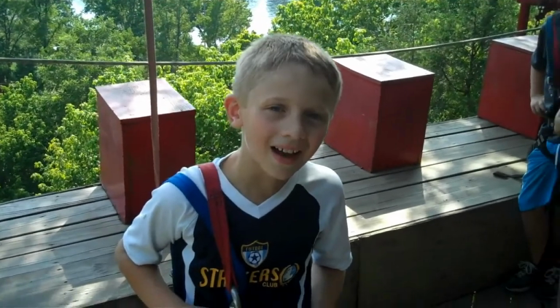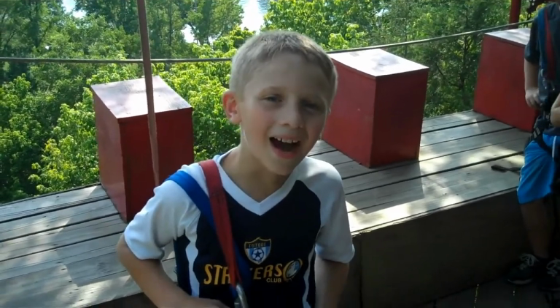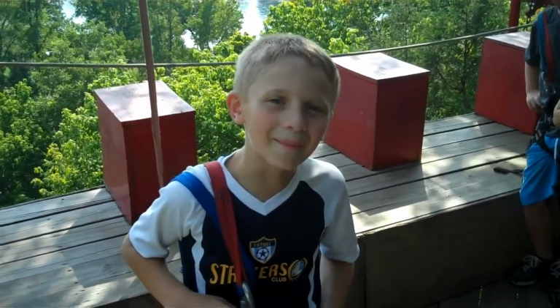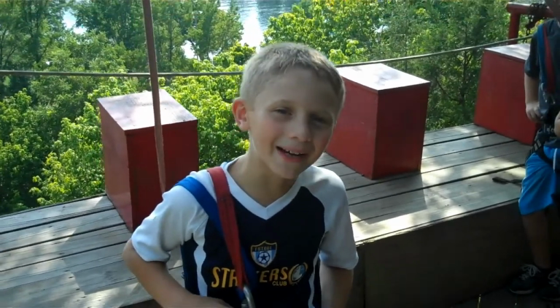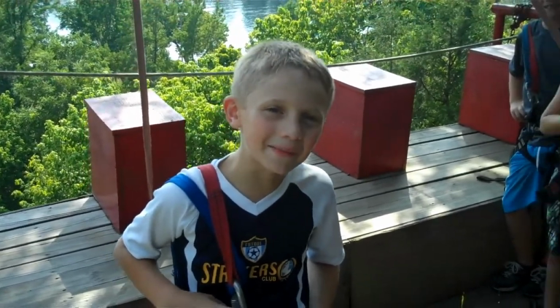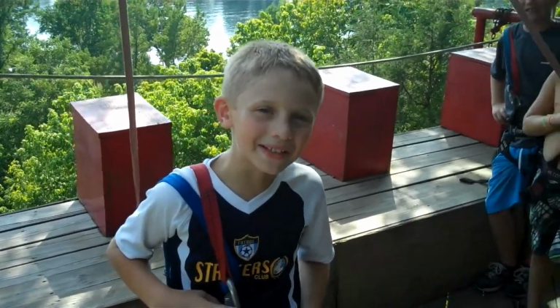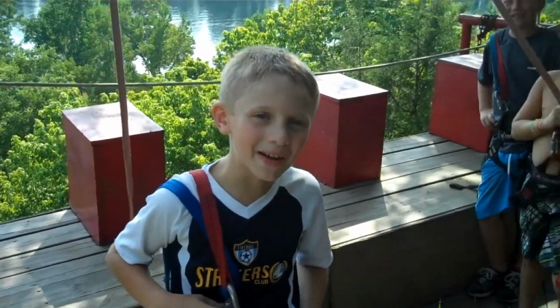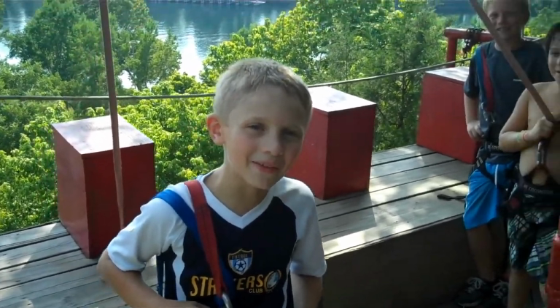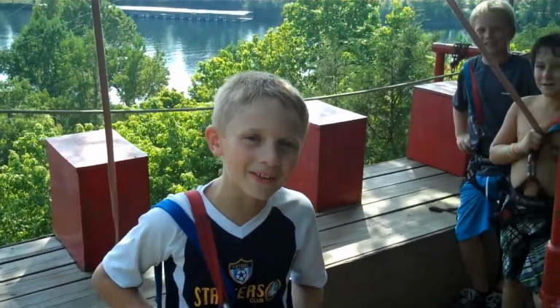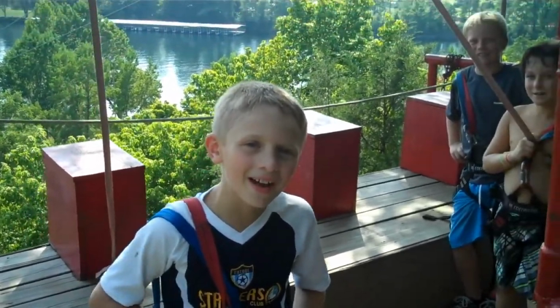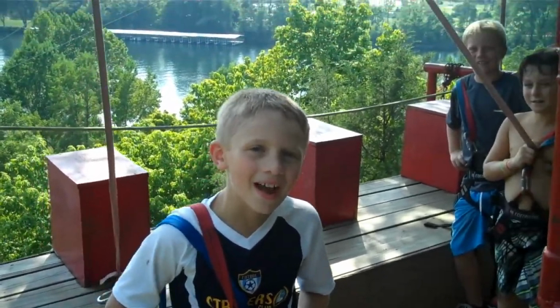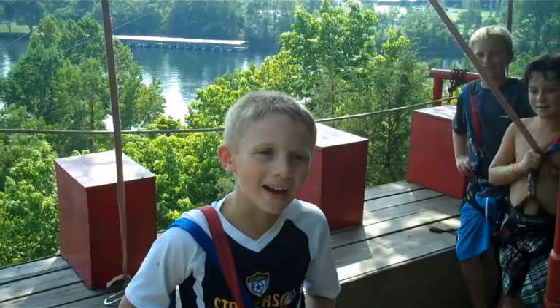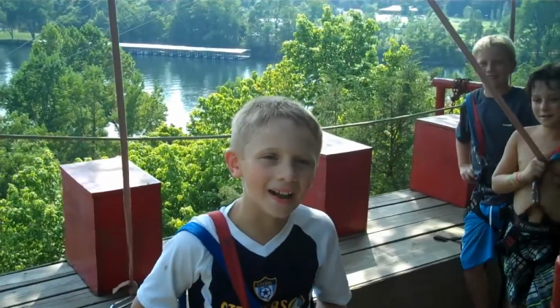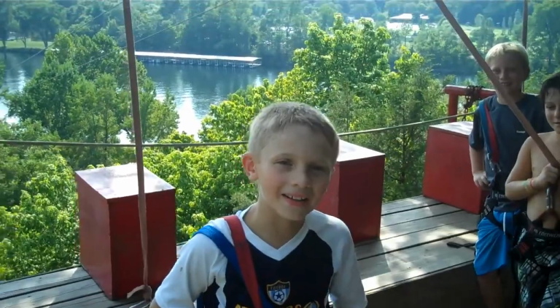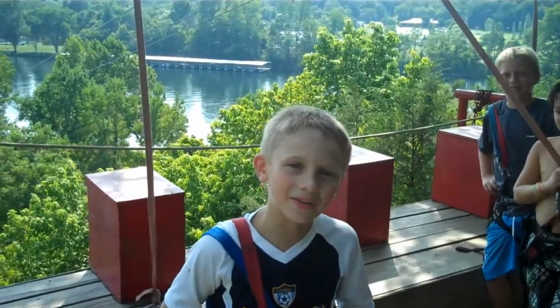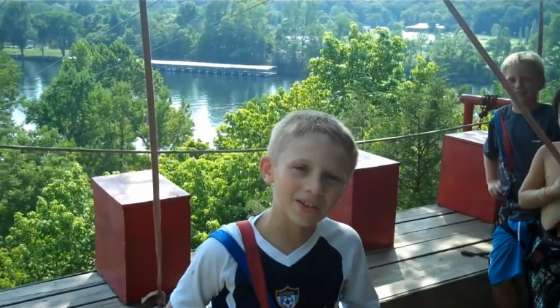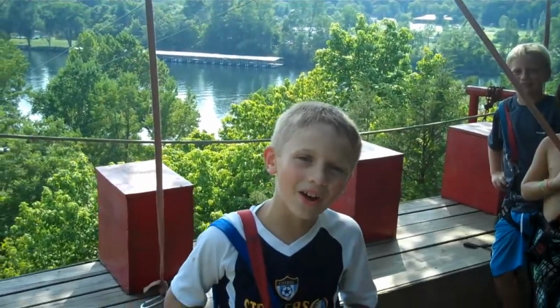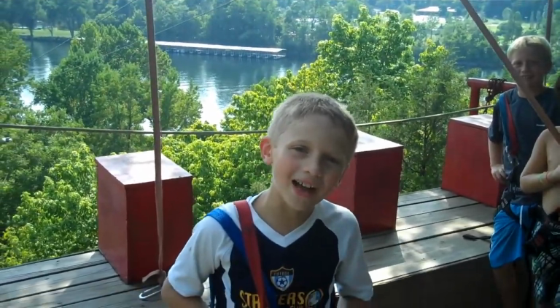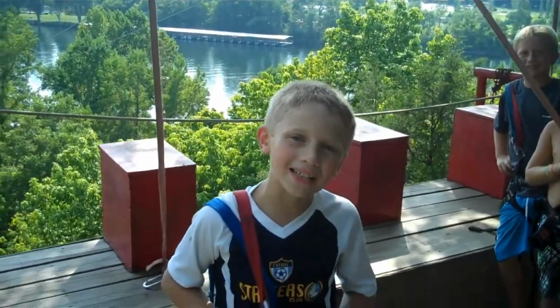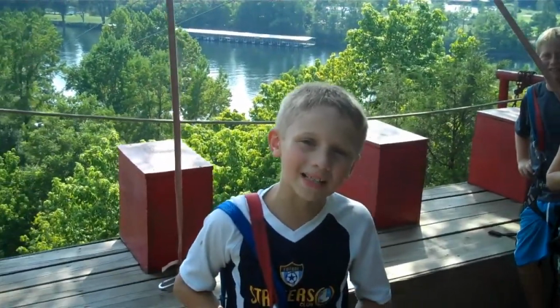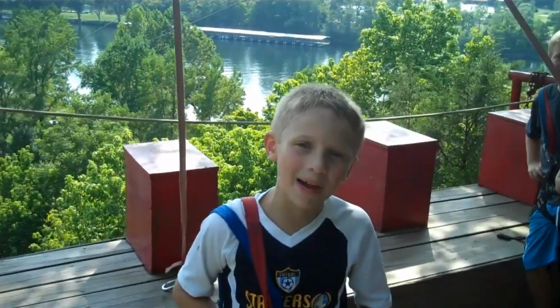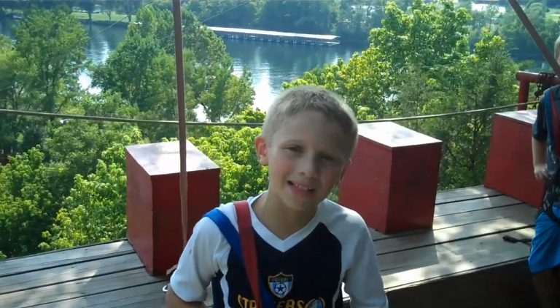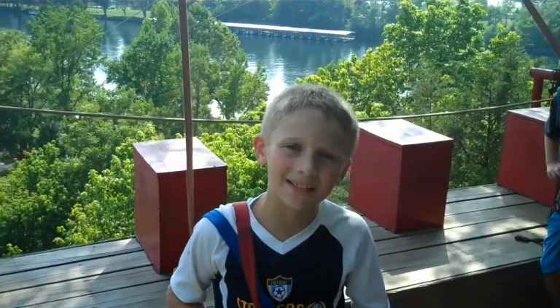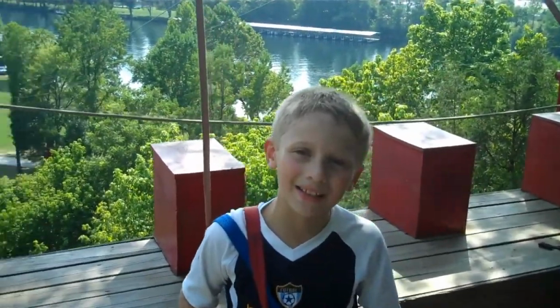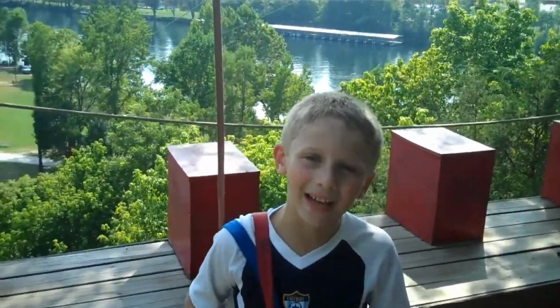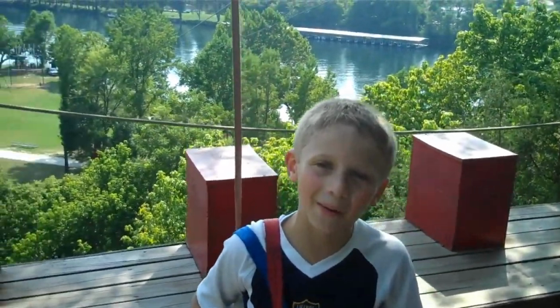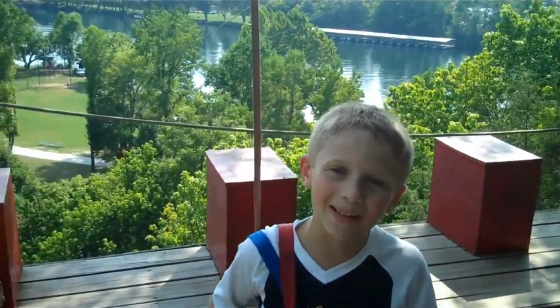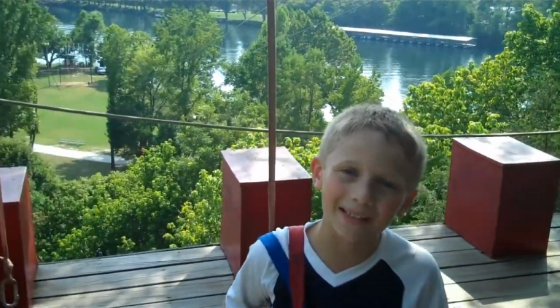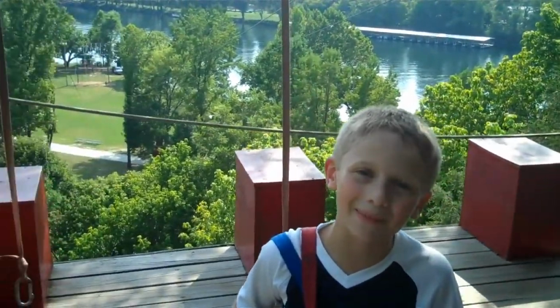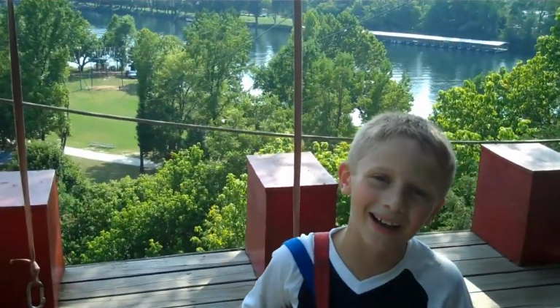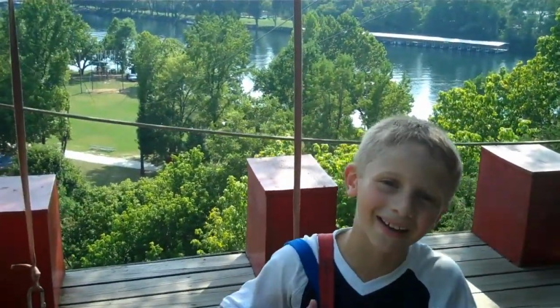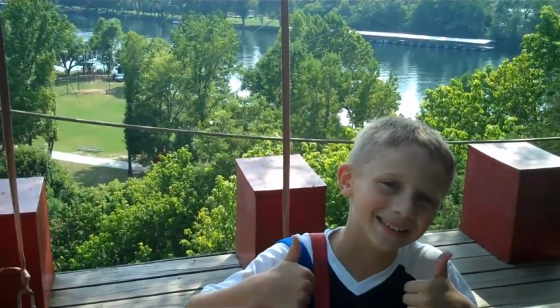Hi, my name is David and here is an all access pass to the K1 zipline.